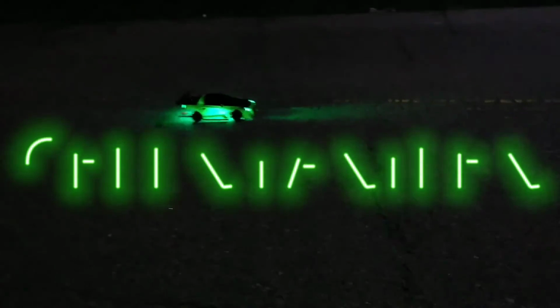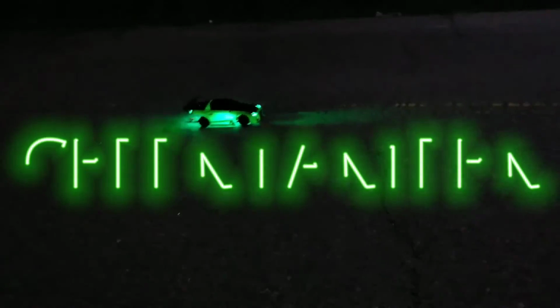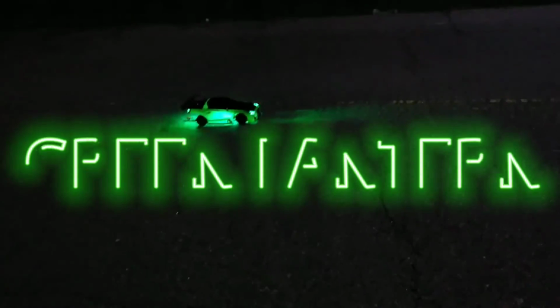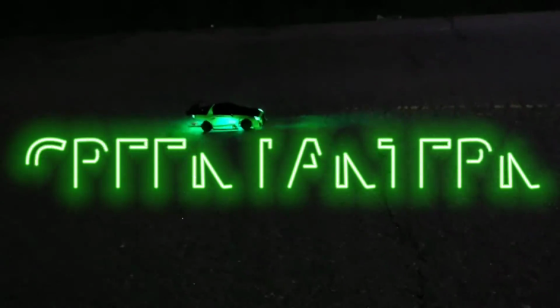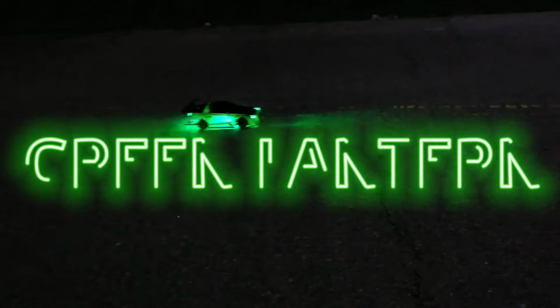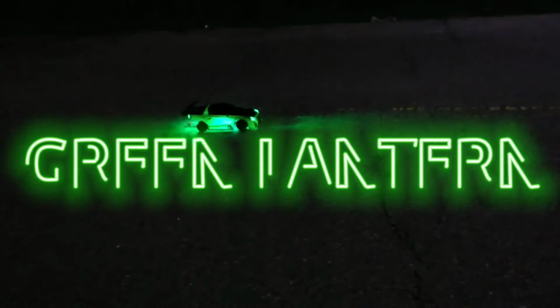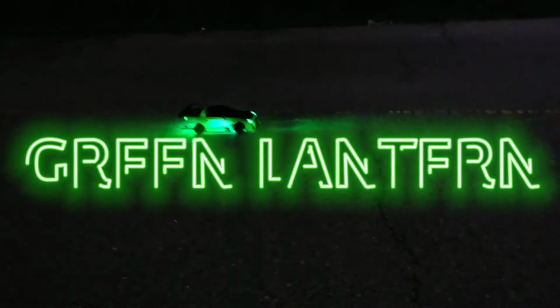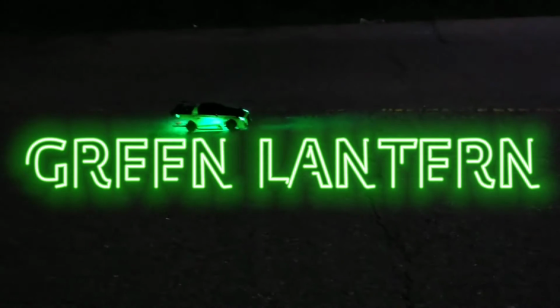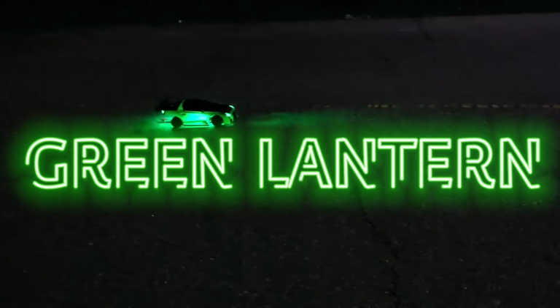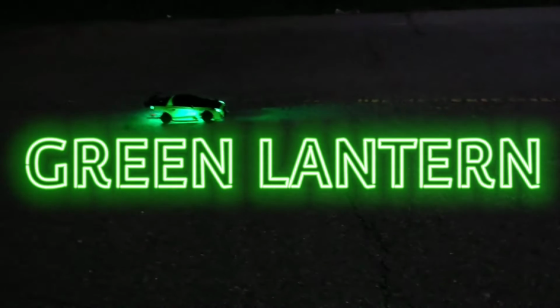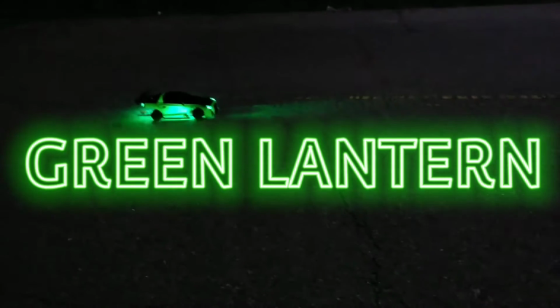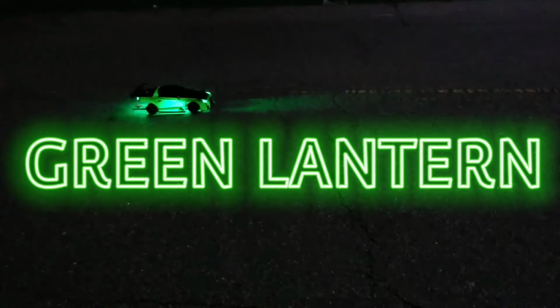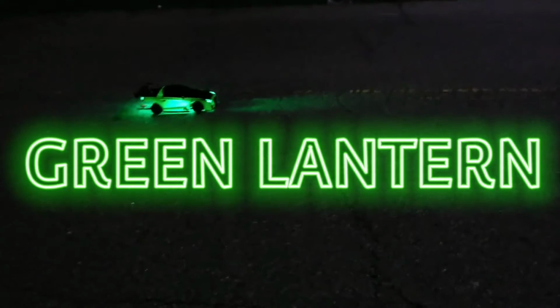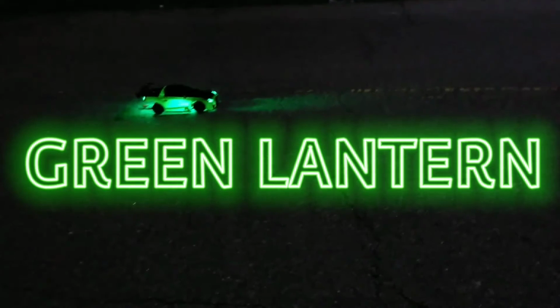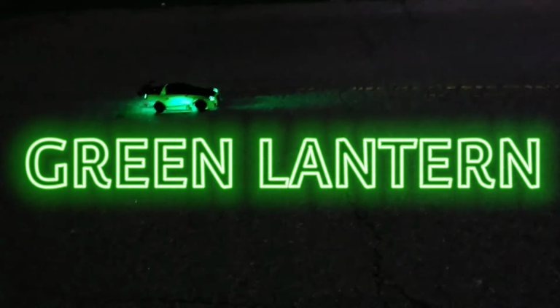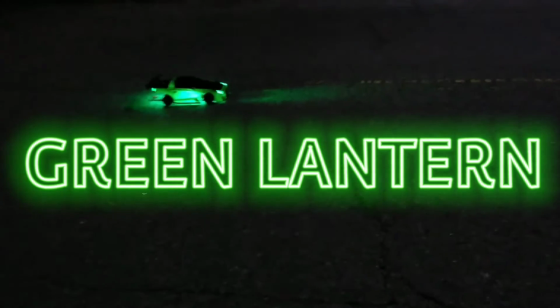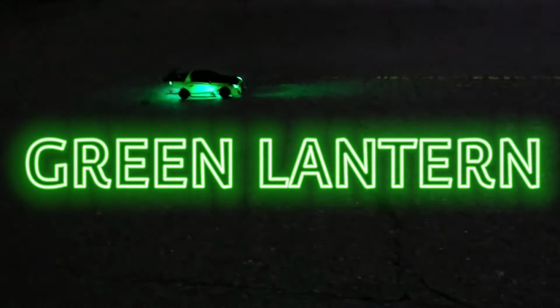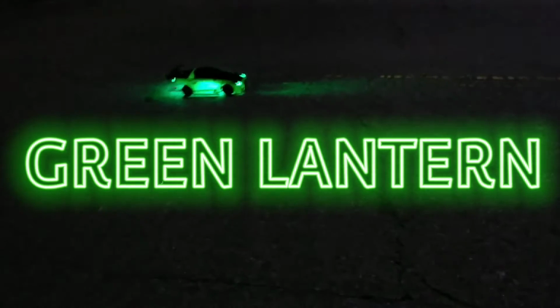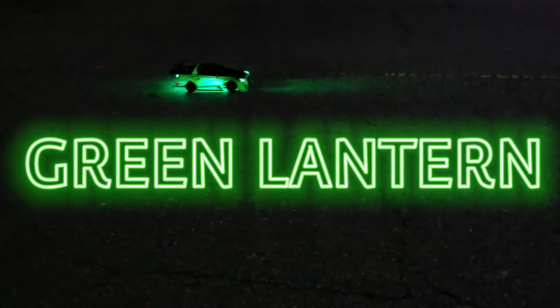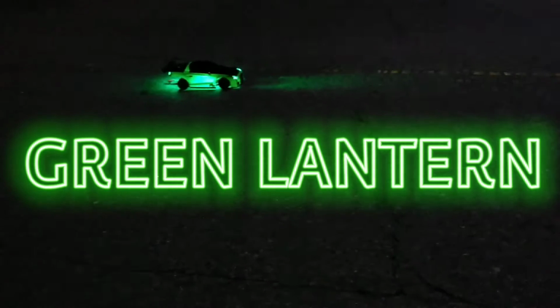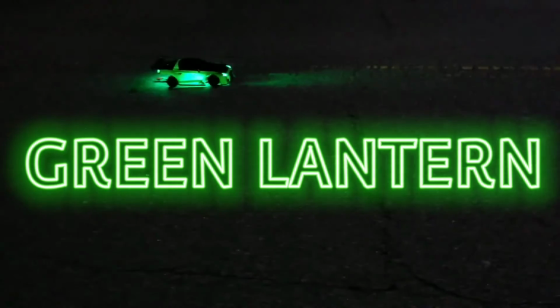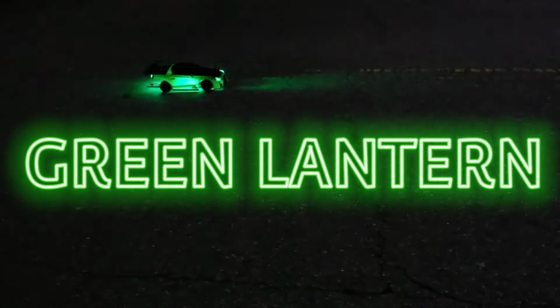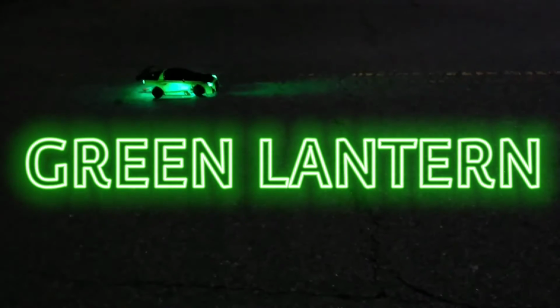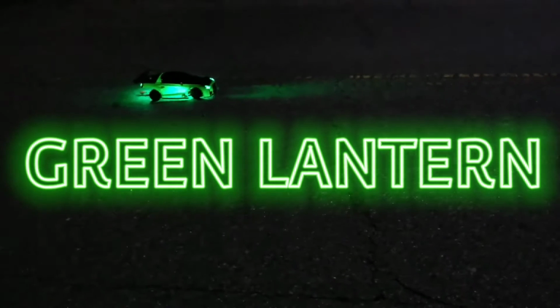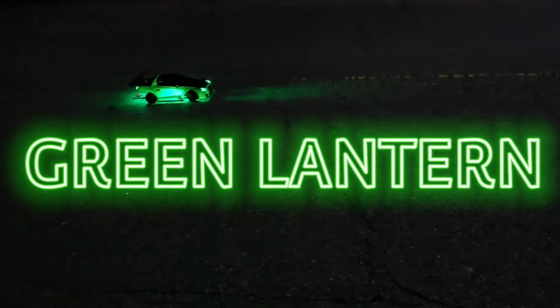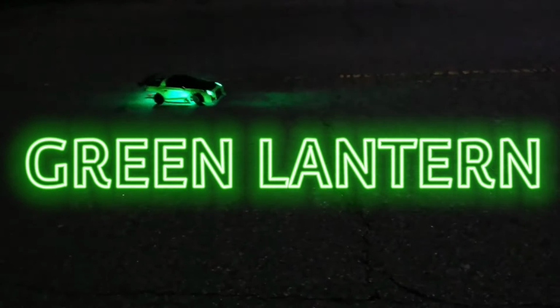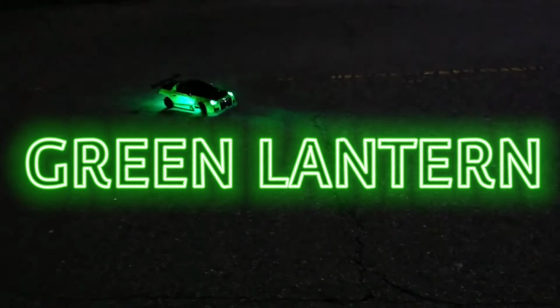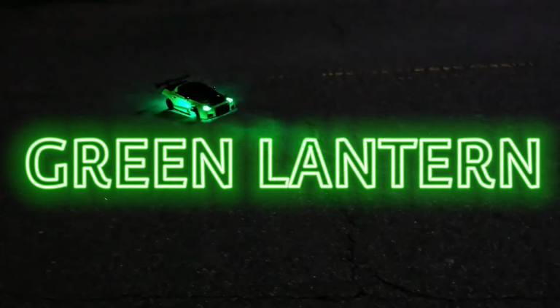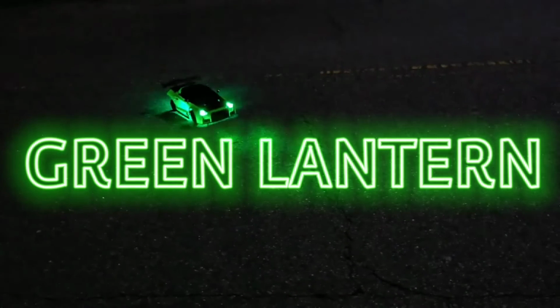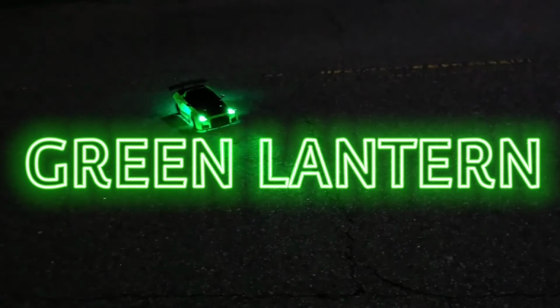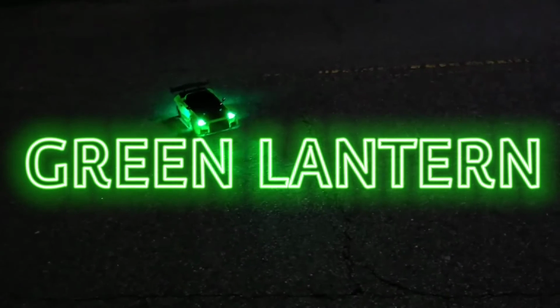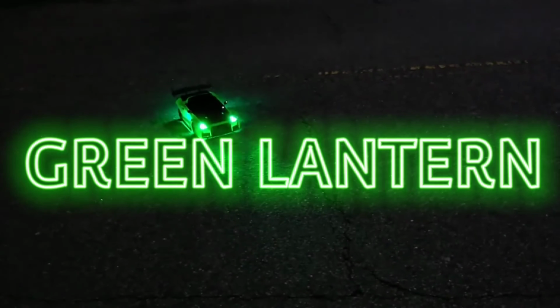What up, what up, Big Sphinx out here with Green Lightning, driving one hand because I ain't got my buddy out here with me tonight to record.